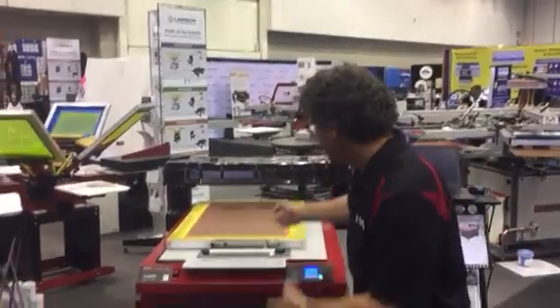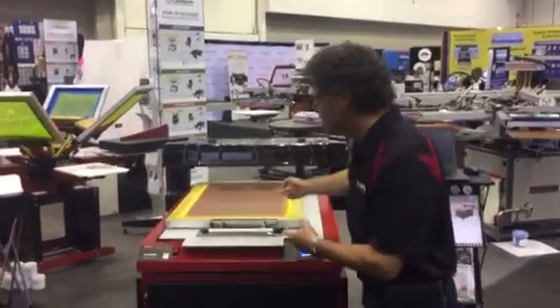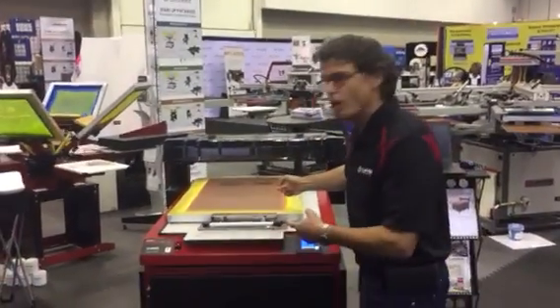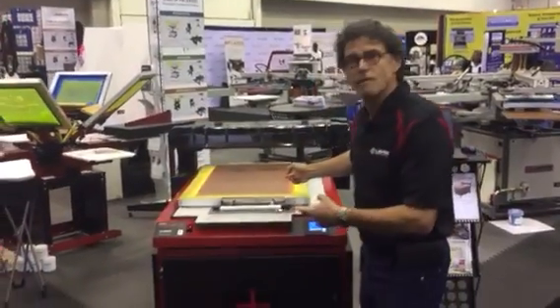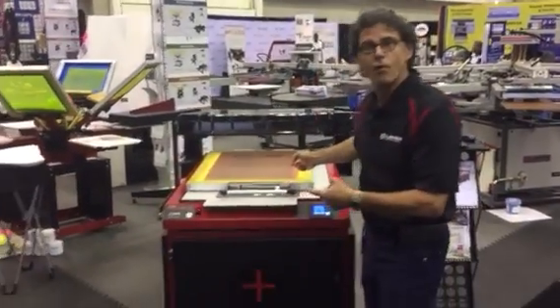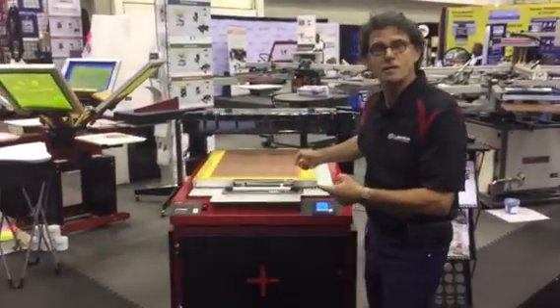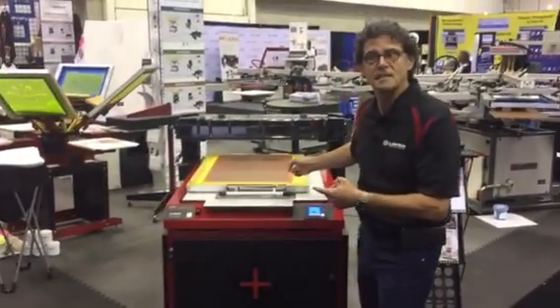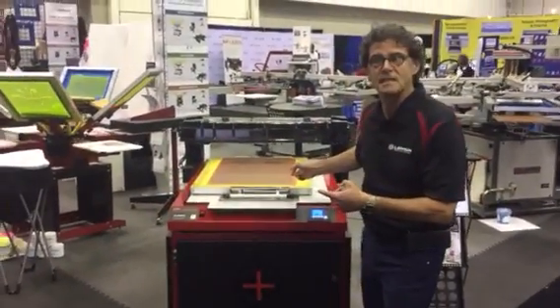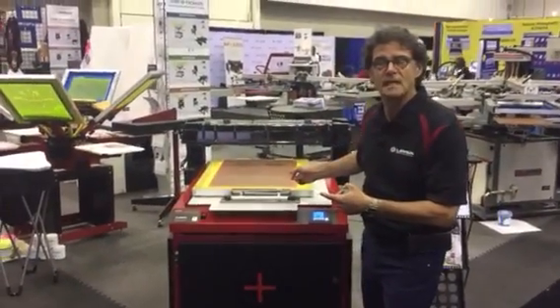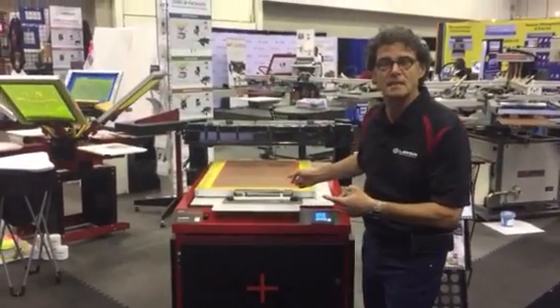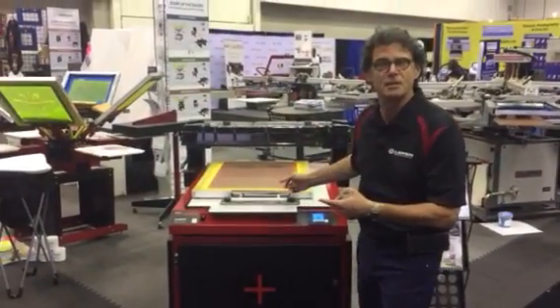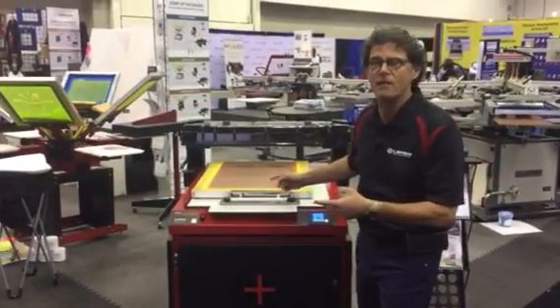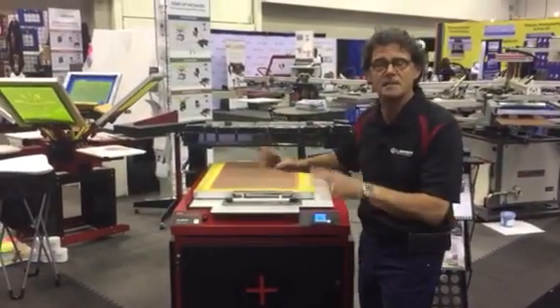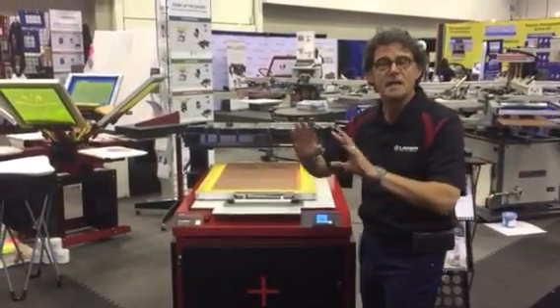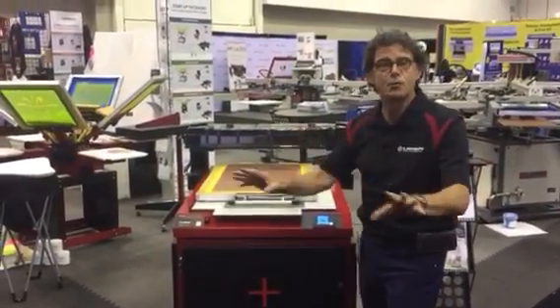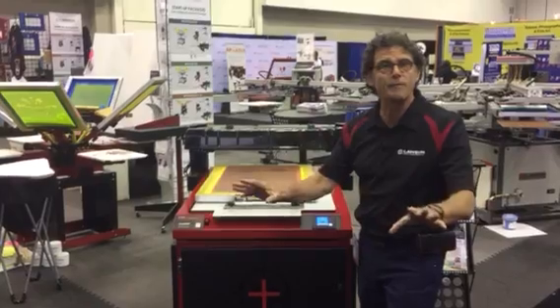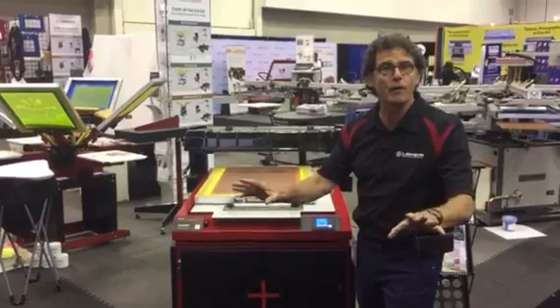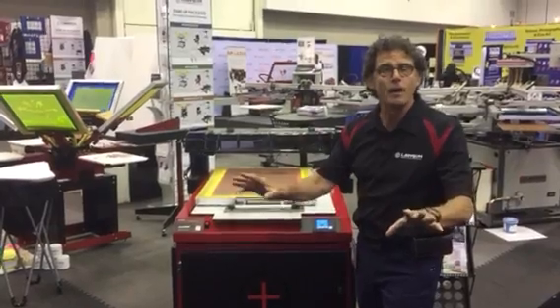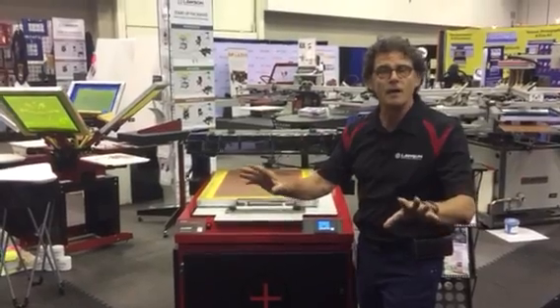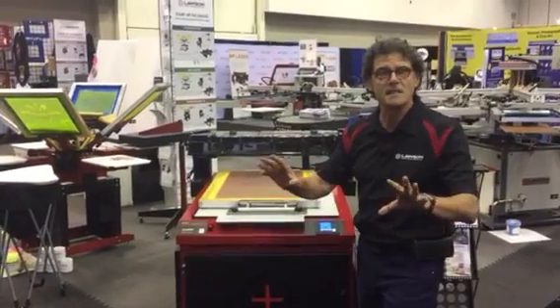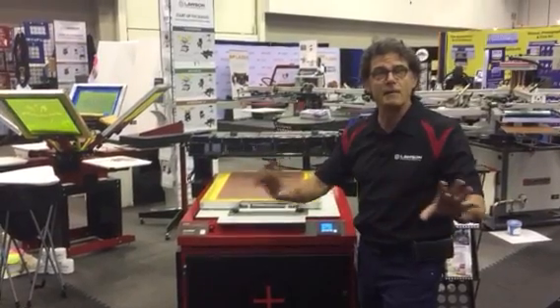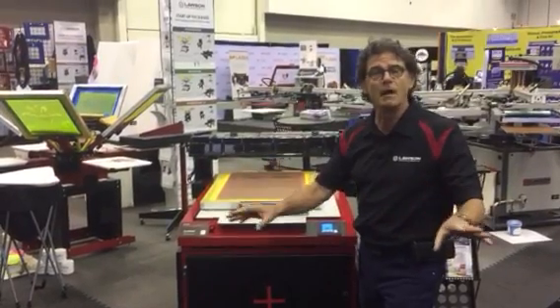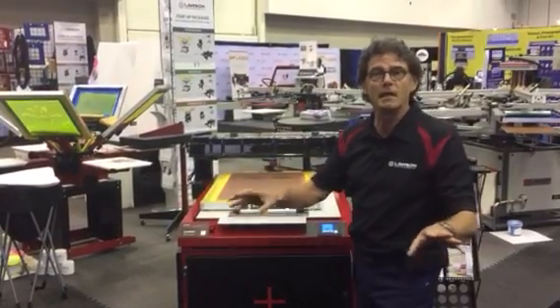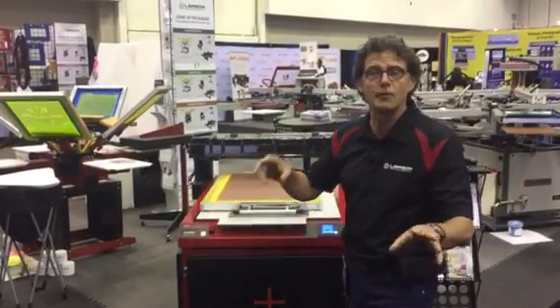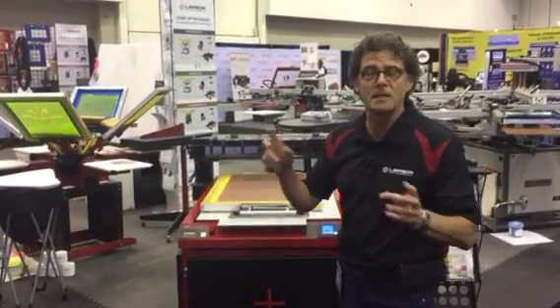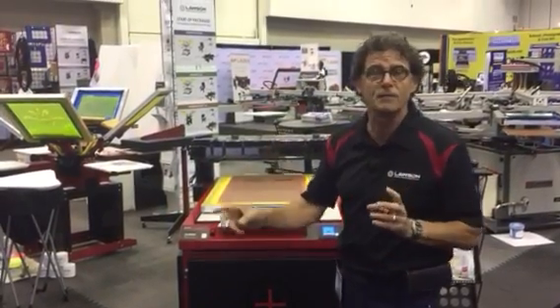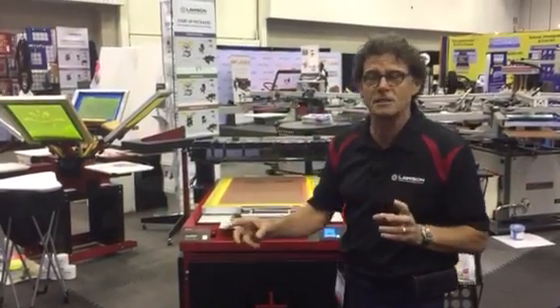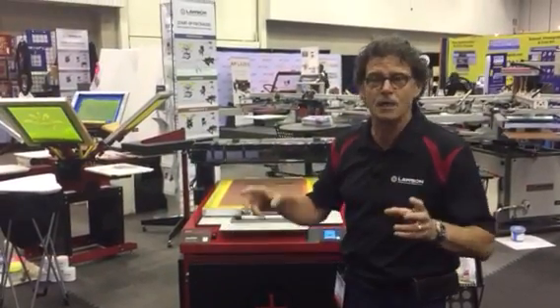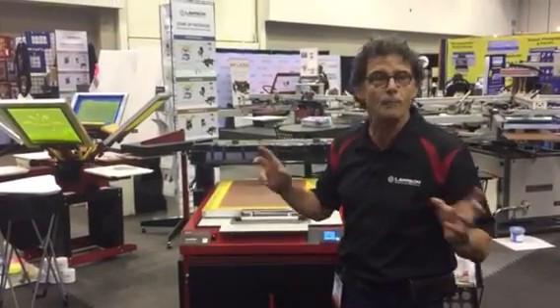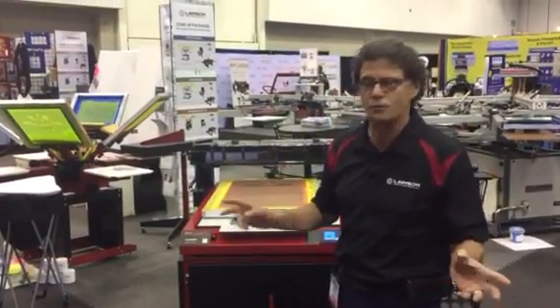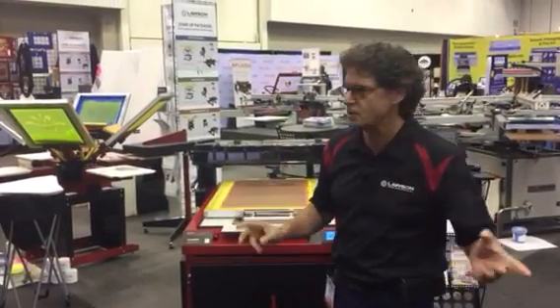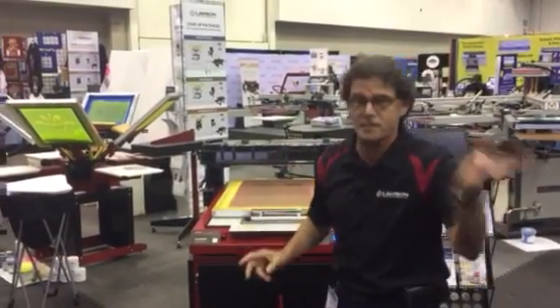Here is the Lawson Focus. It's a CTS imaging device. It's great for saving money, increasing efficiency, and on-press registration.